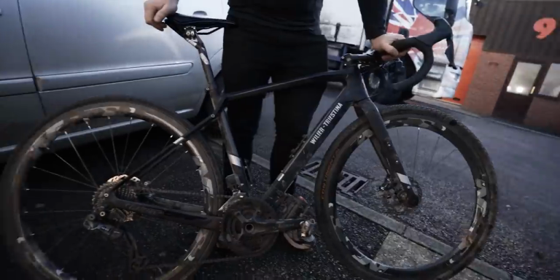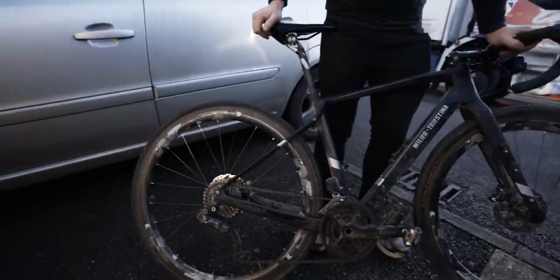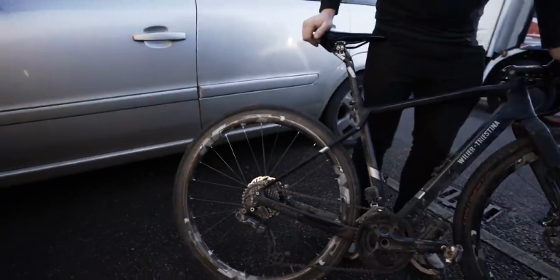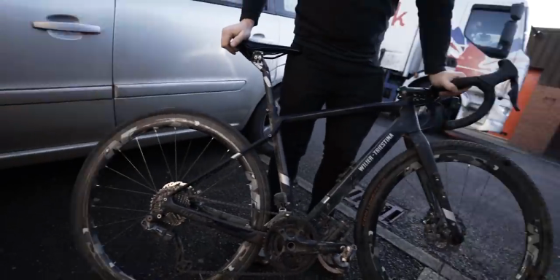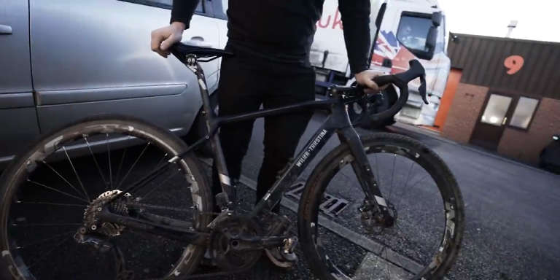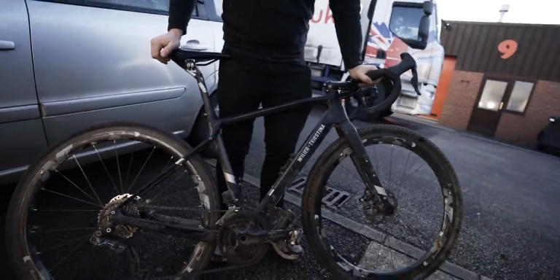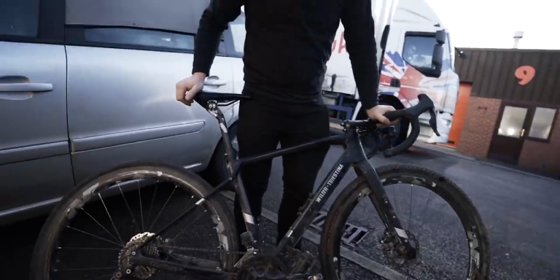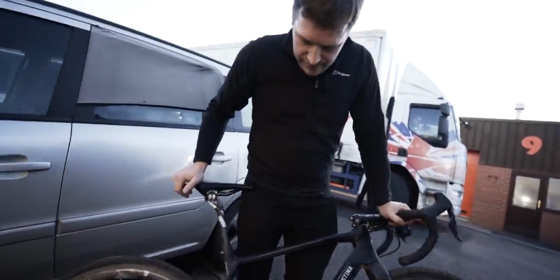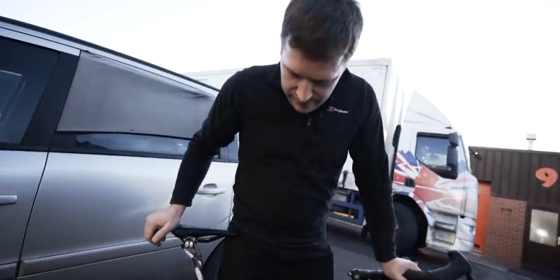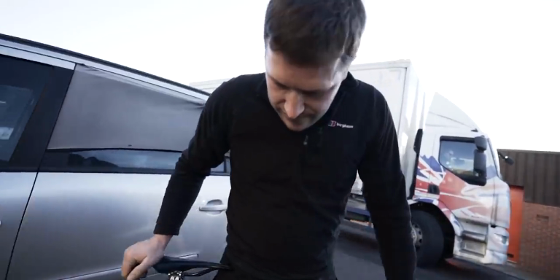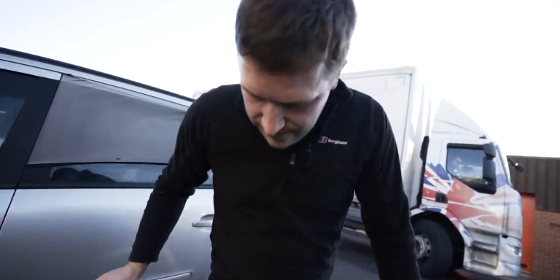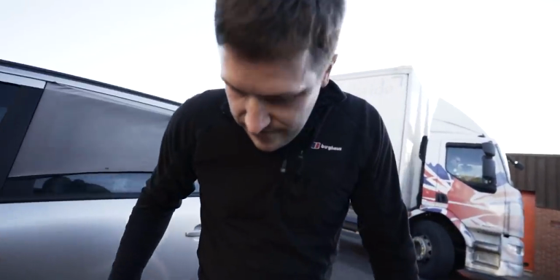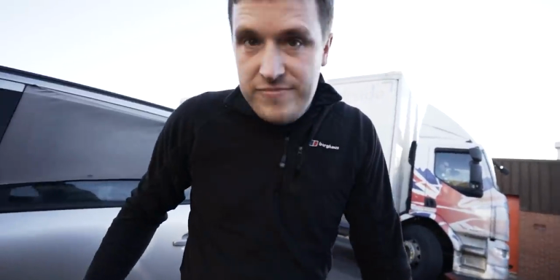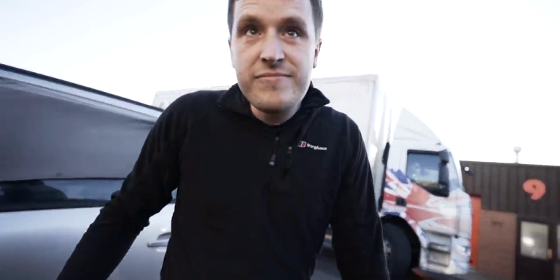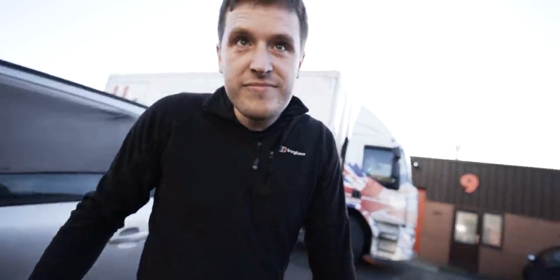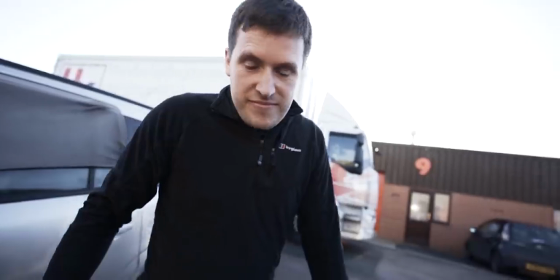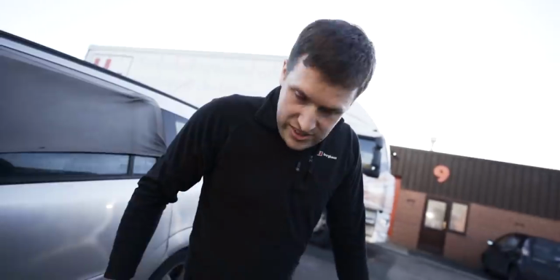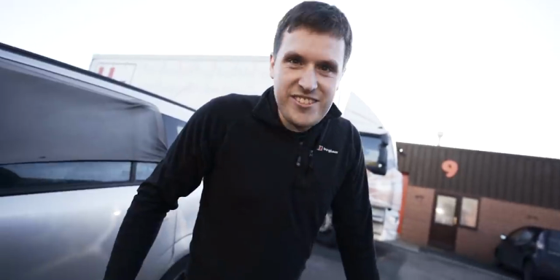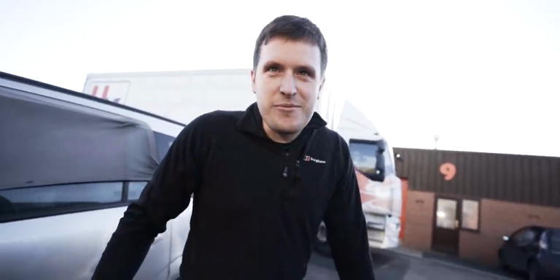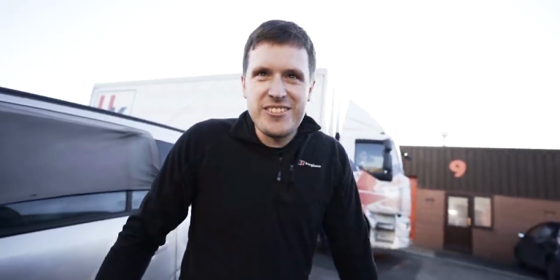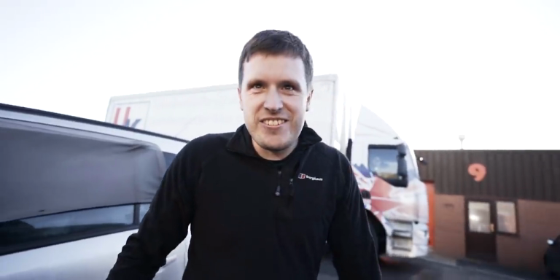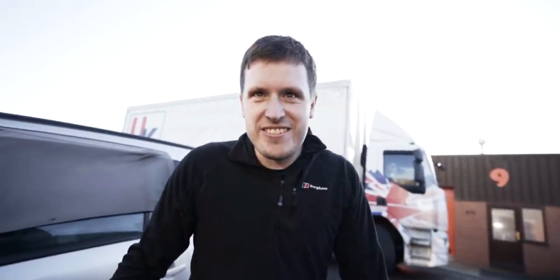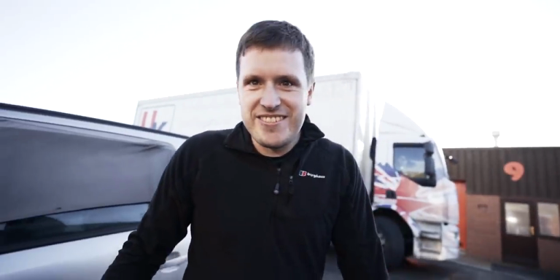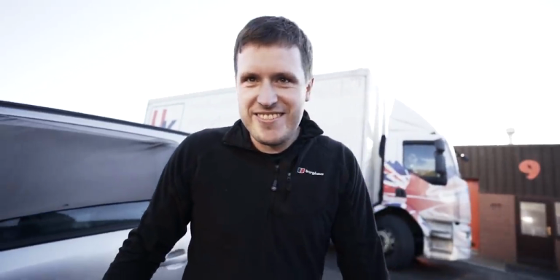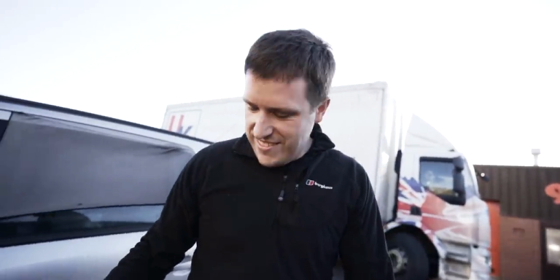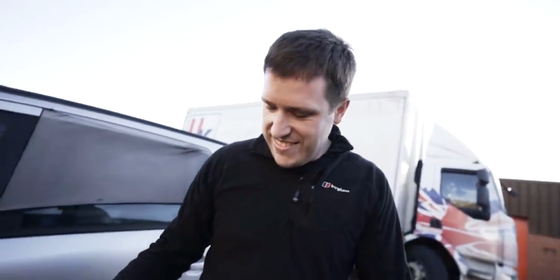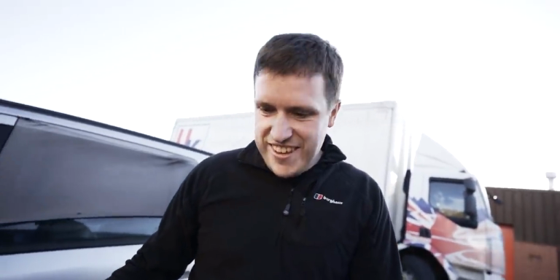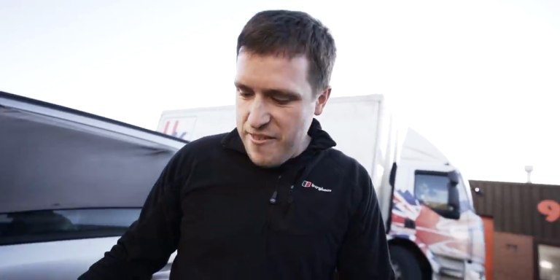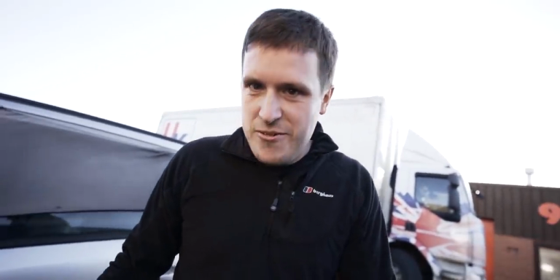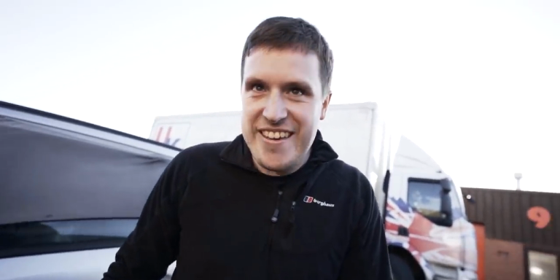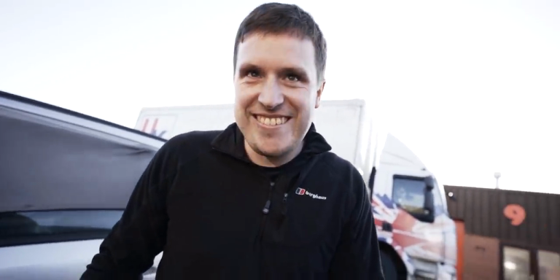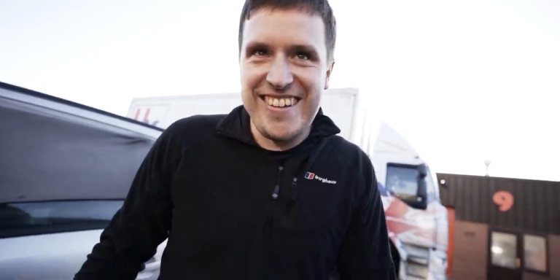Without bringing you like a downhill mountain bike, I don't think you could get anything dirtier. It does the job. It's got dirt inside it, dirt in the bearings, dirt everywhere.